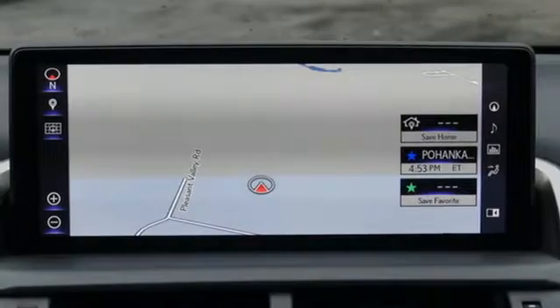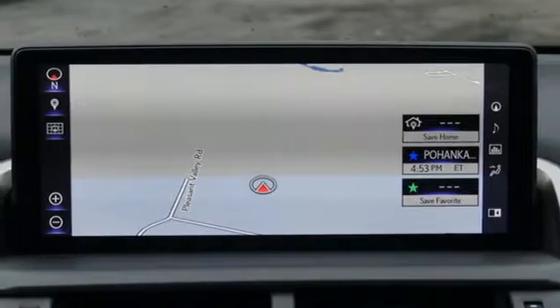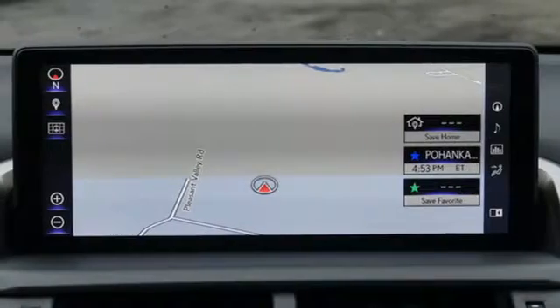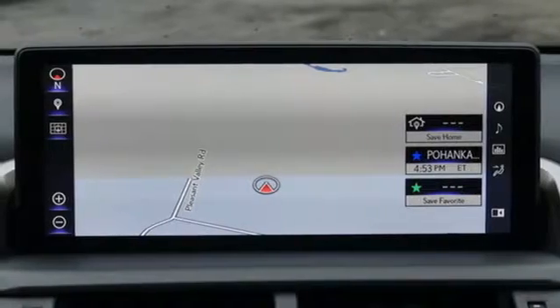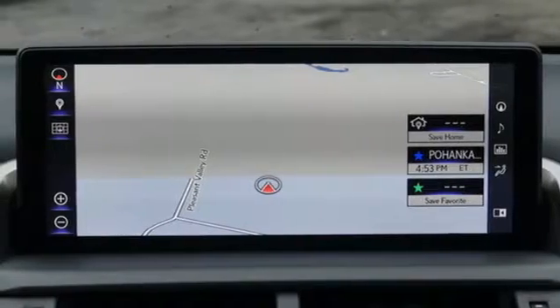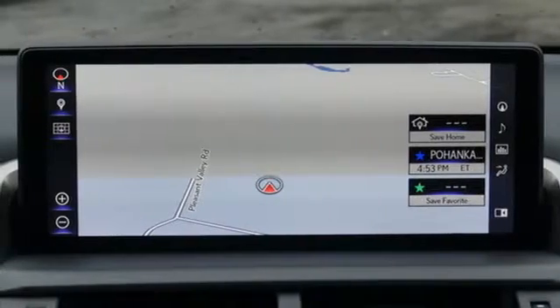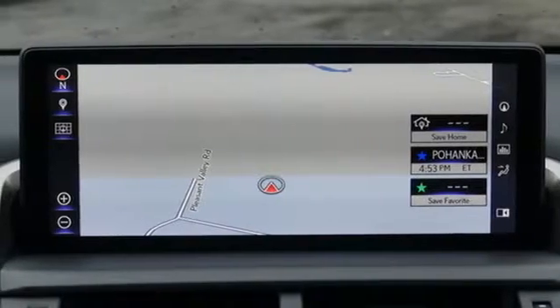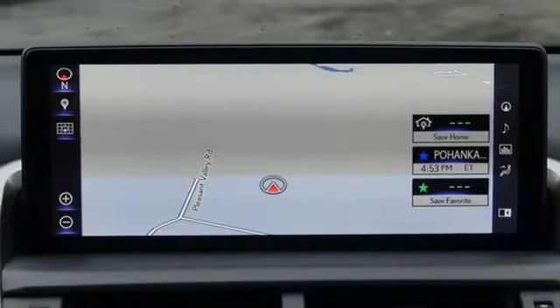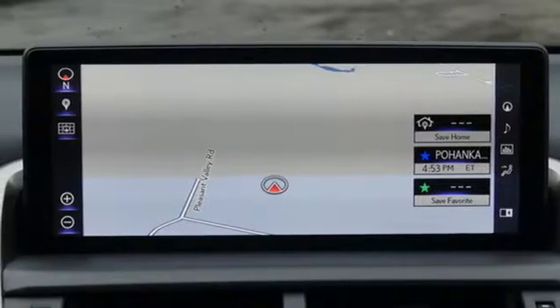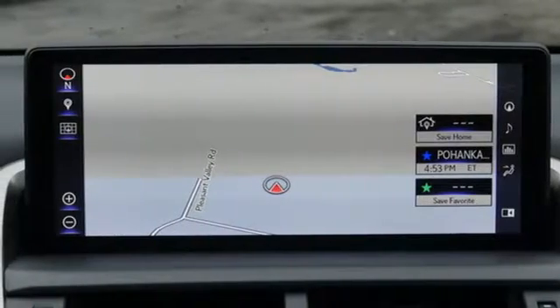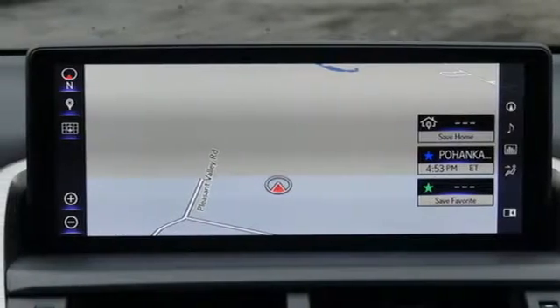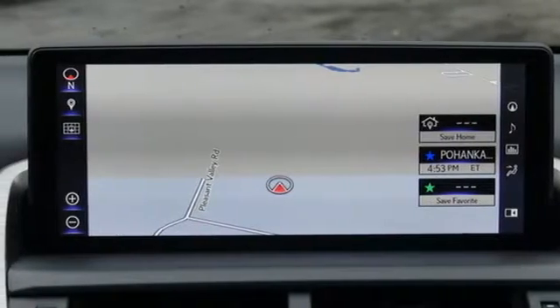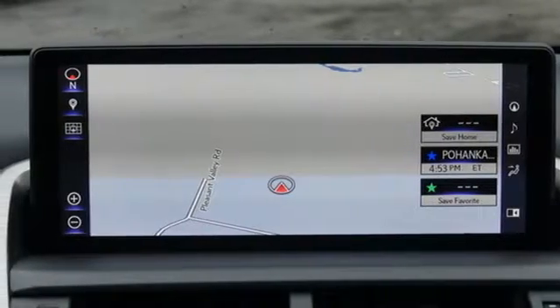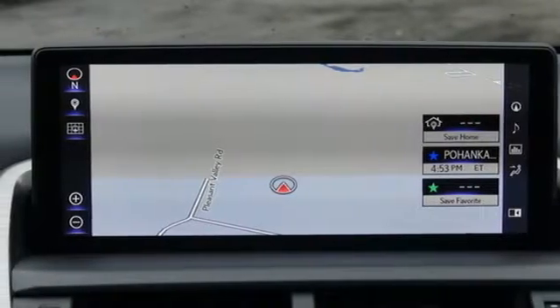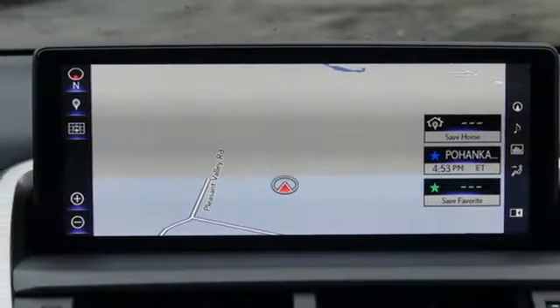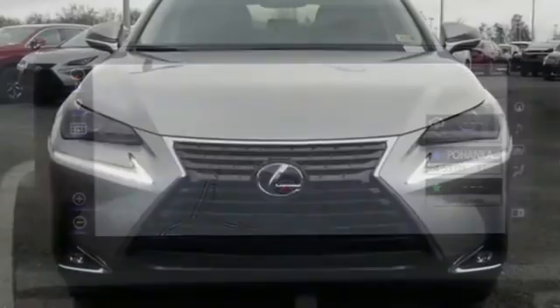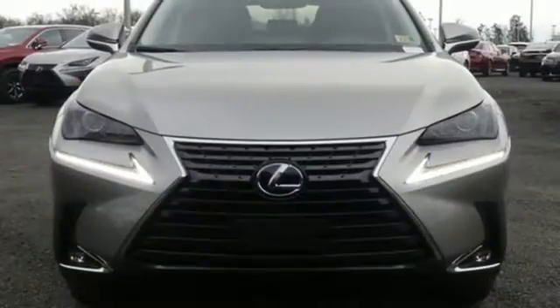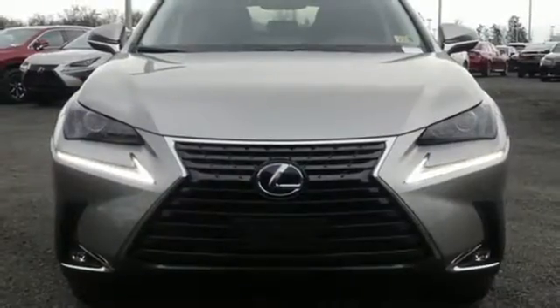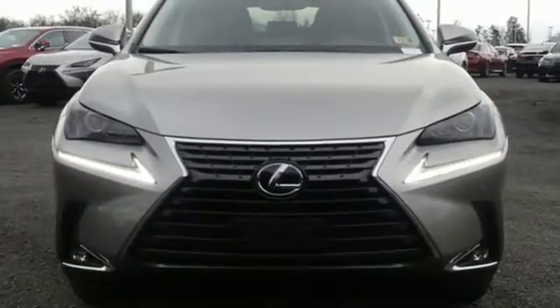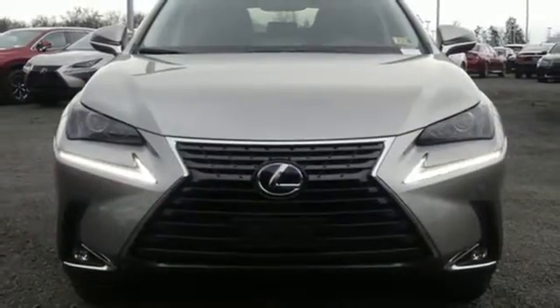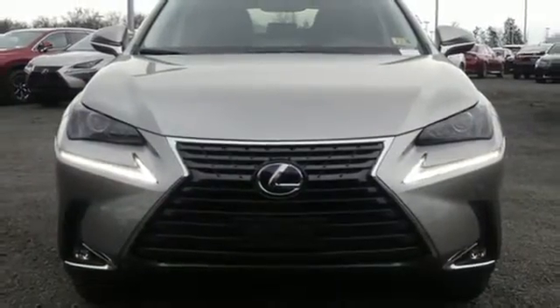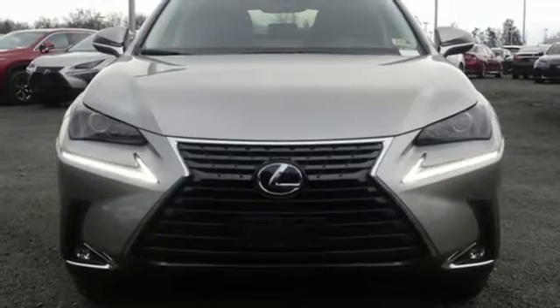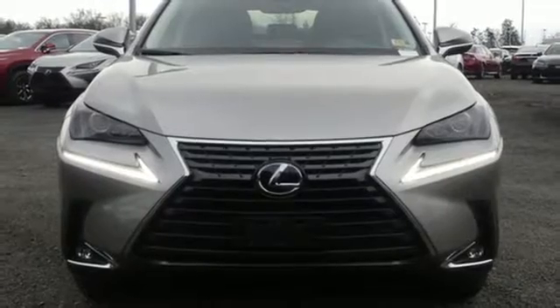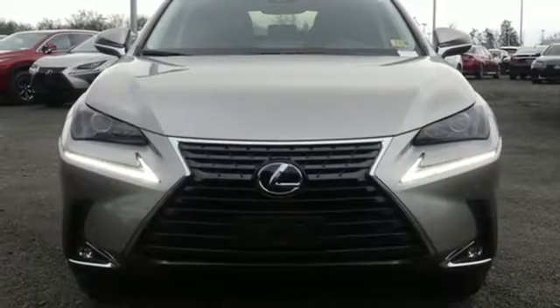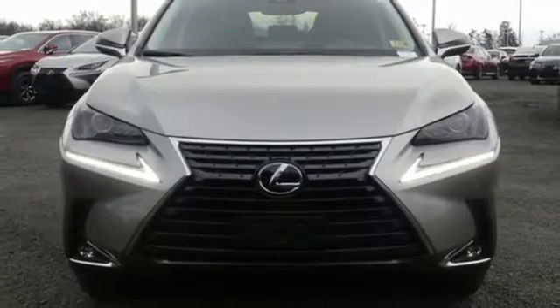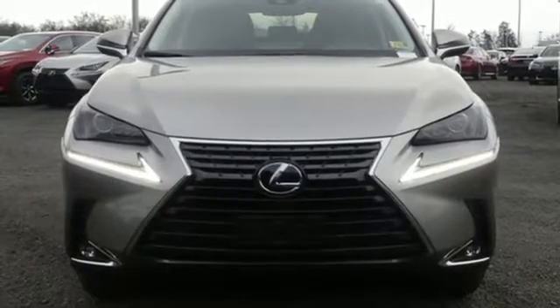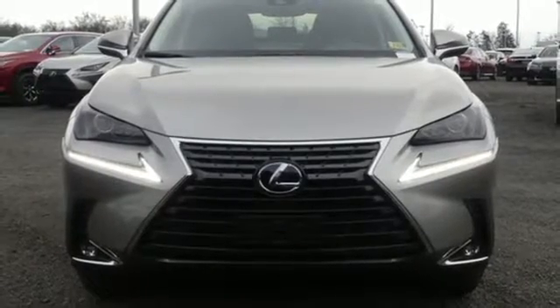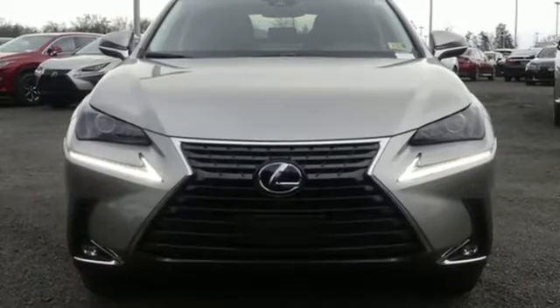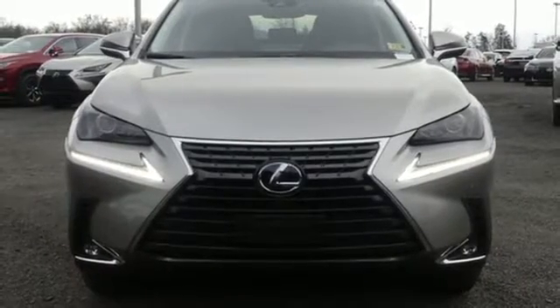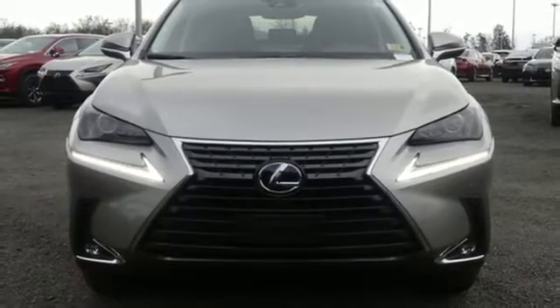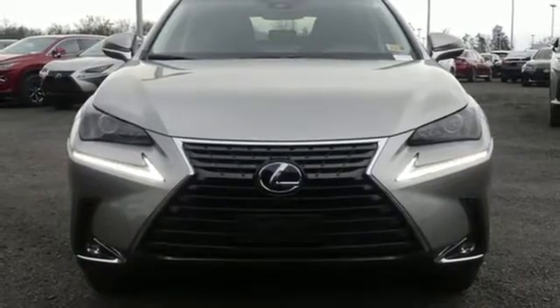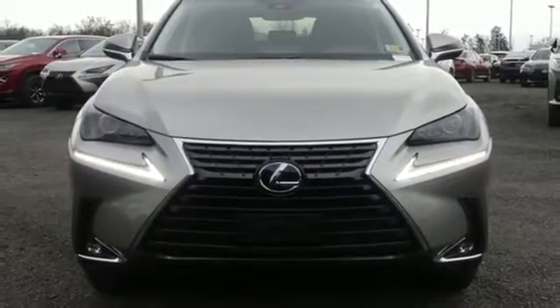Lexus-inspired design, relentless innovation, incredible performance. You'll never know till you try. Test drive it today.